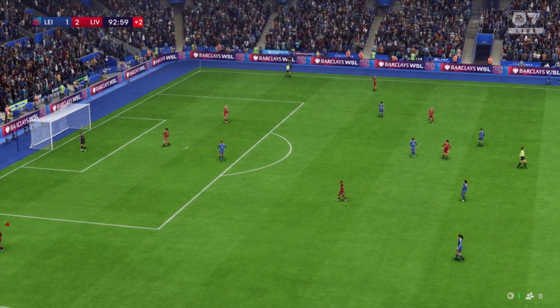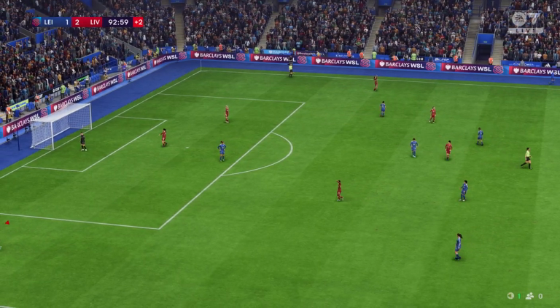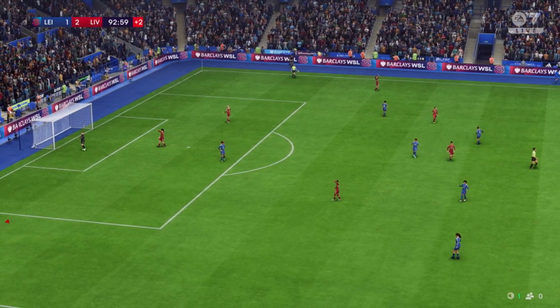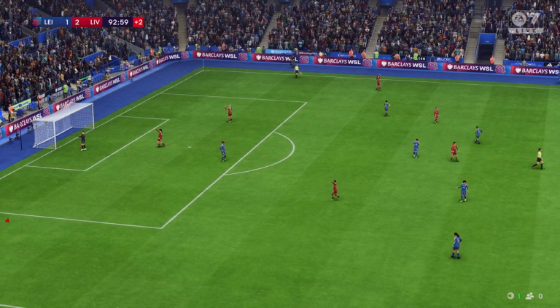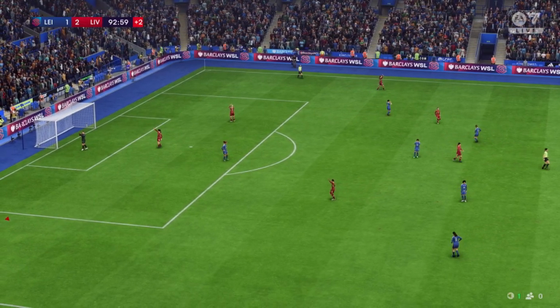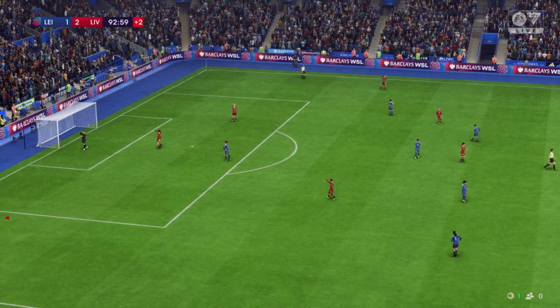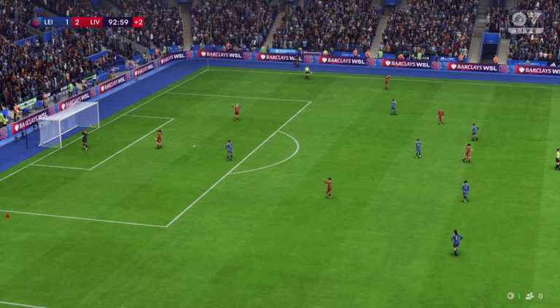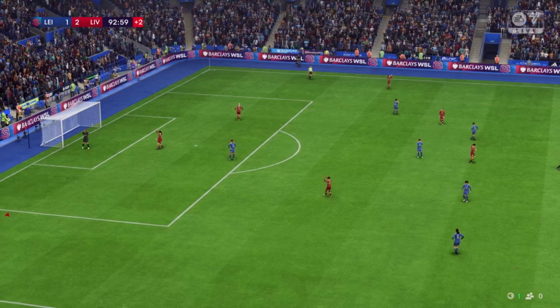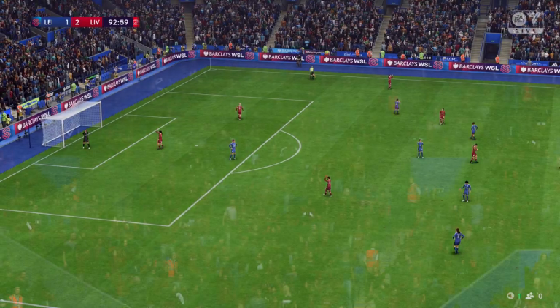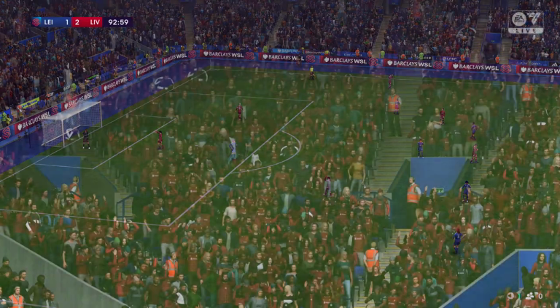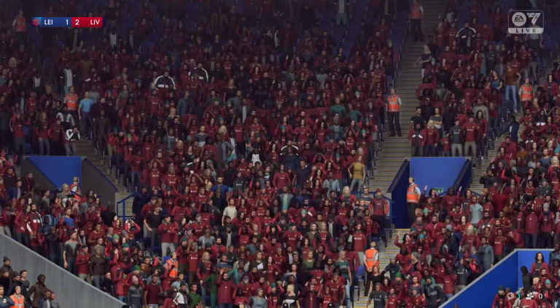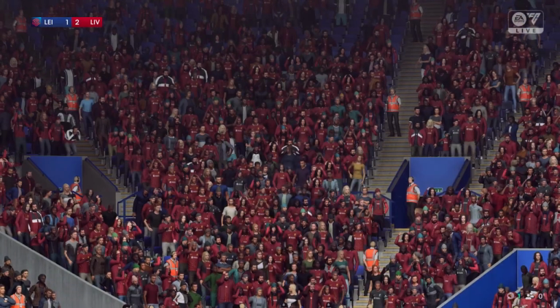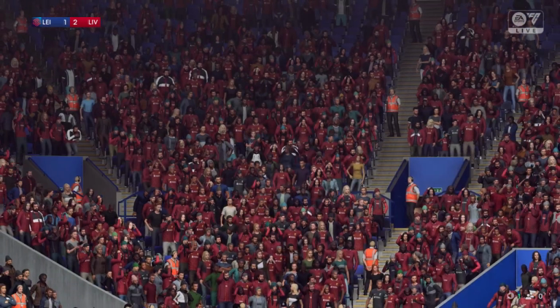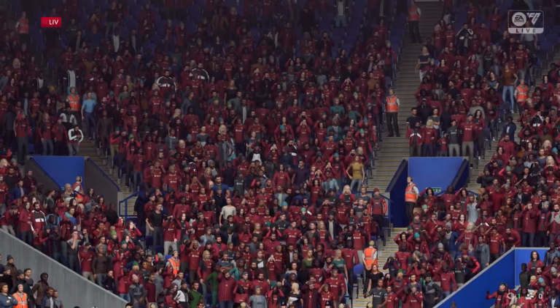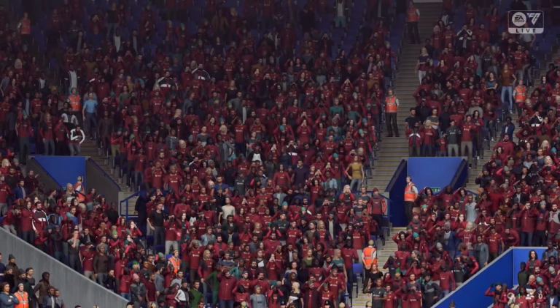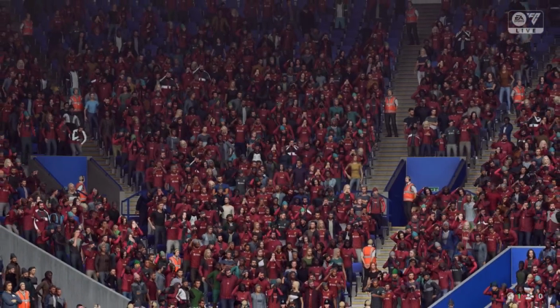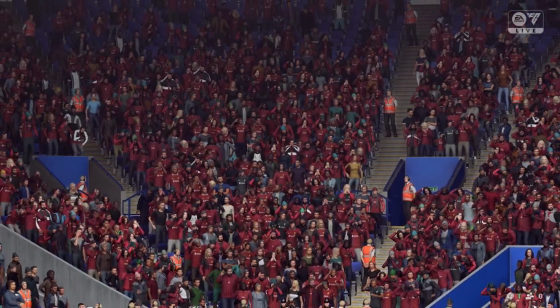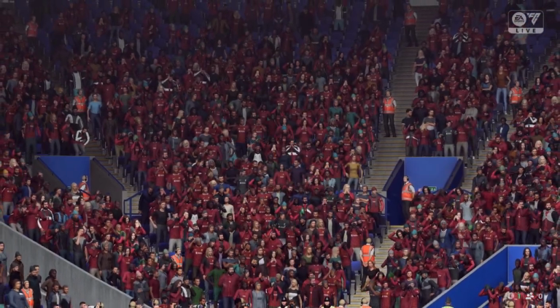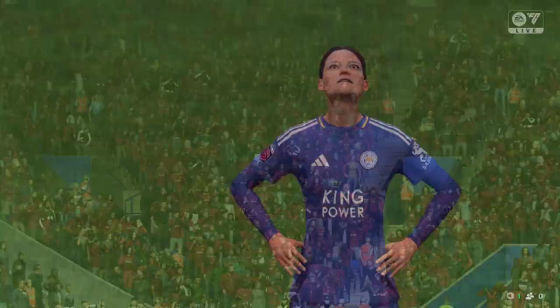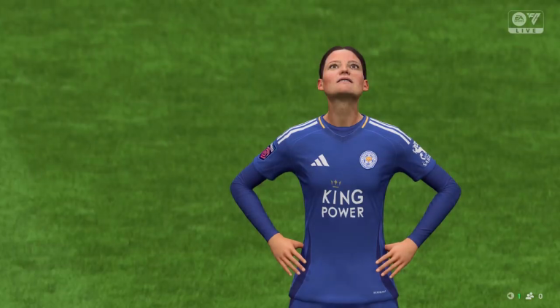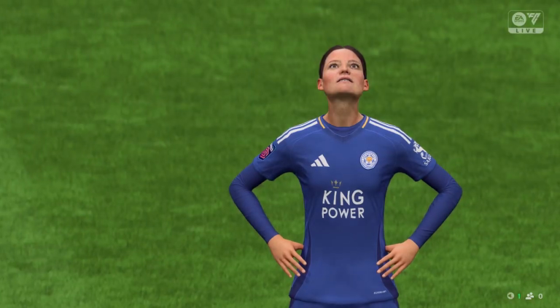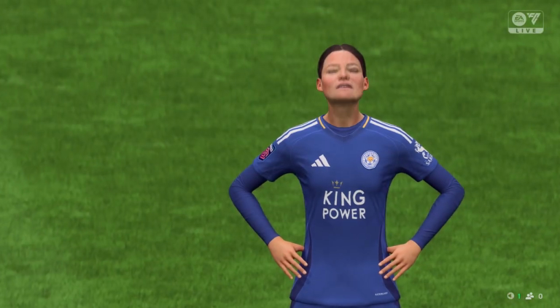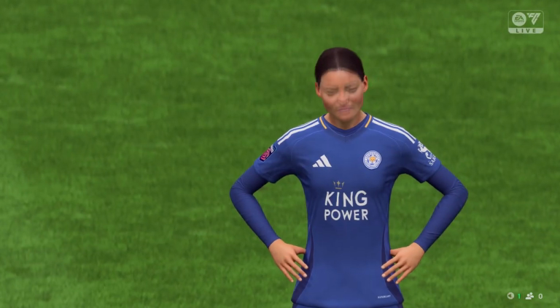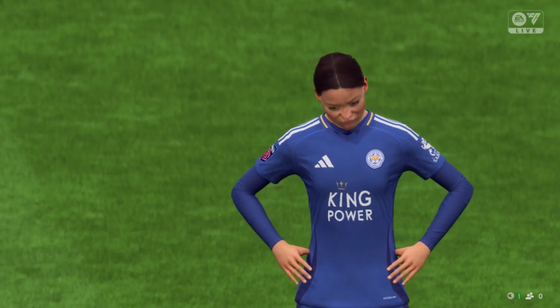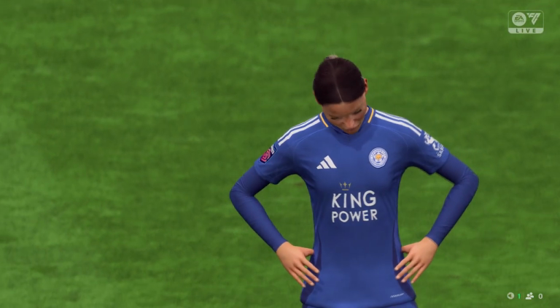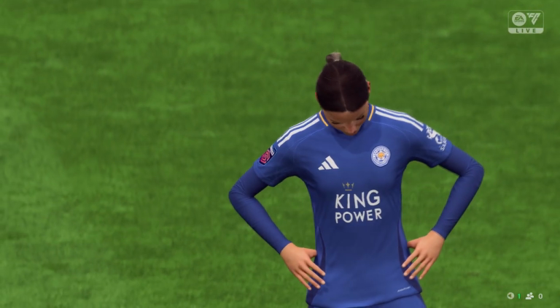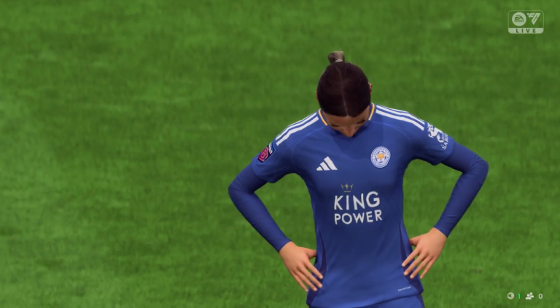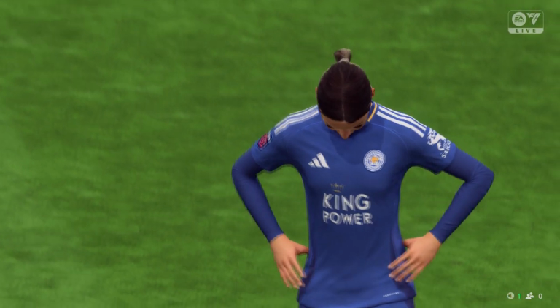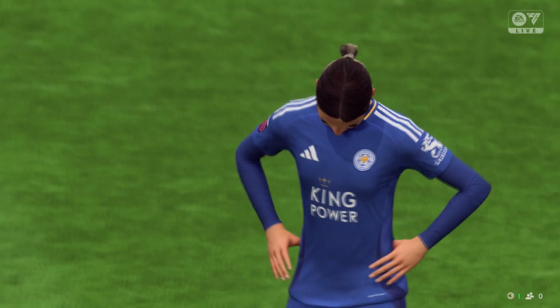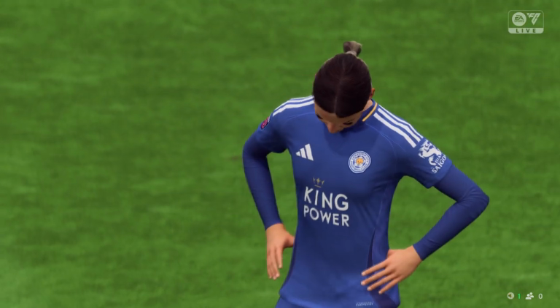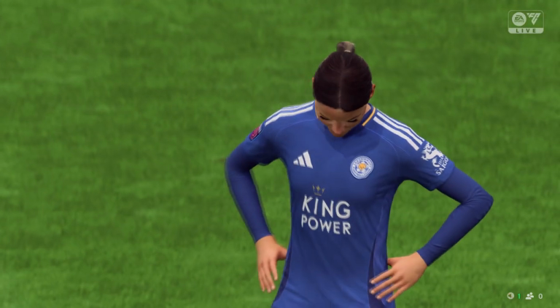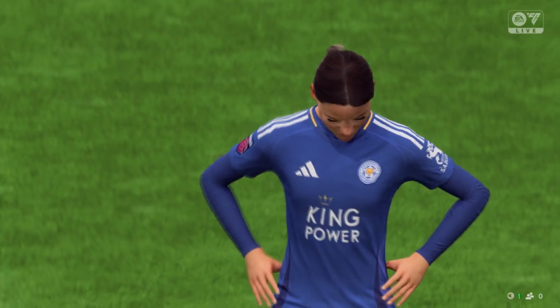This goes down as a Liverpool victory. It was a good result. They played well and they're now up and running. That's just what they wanted.